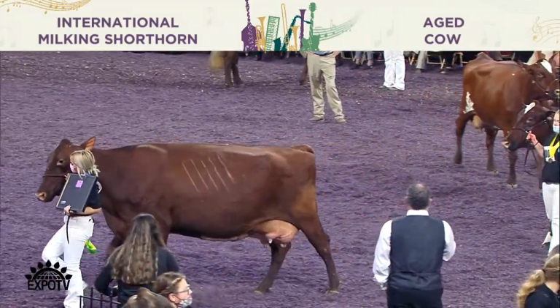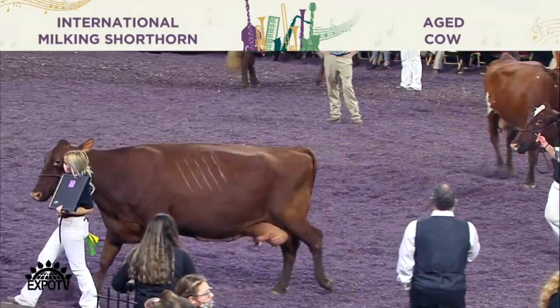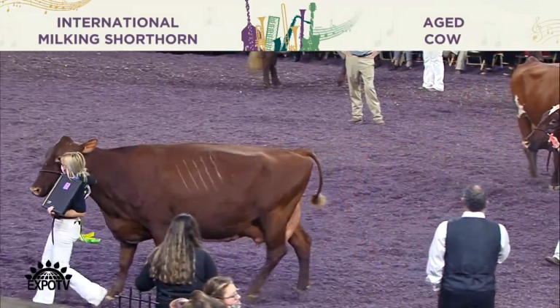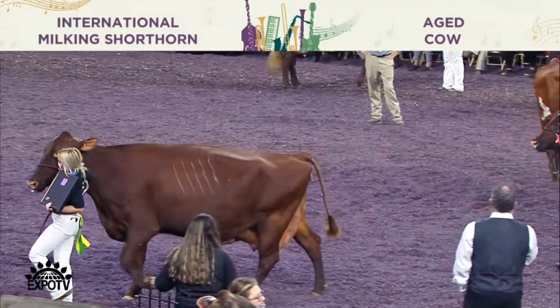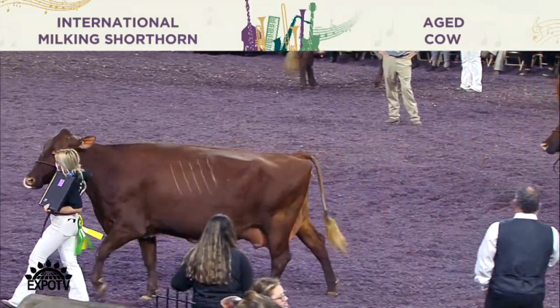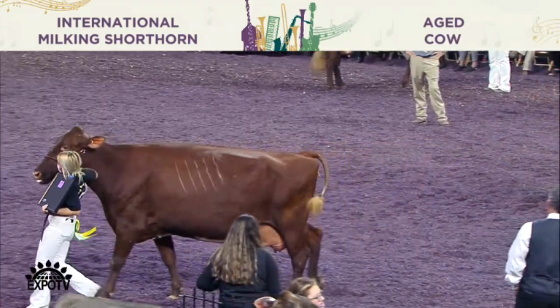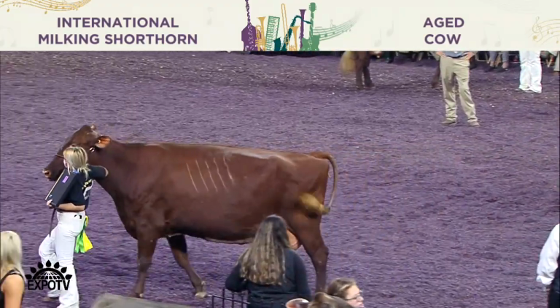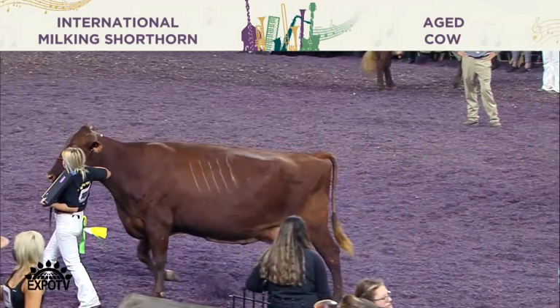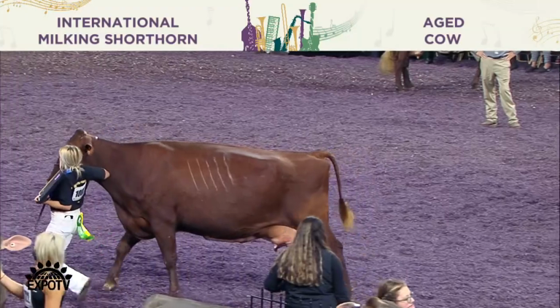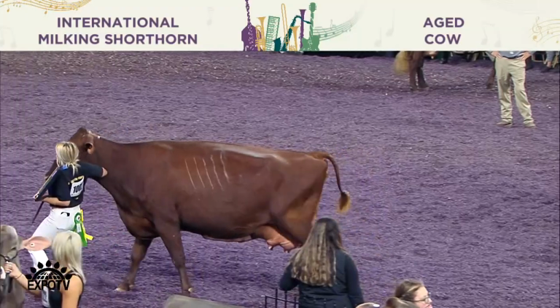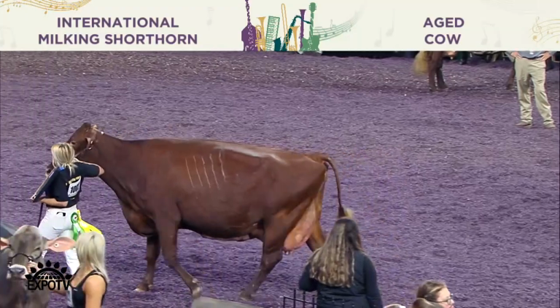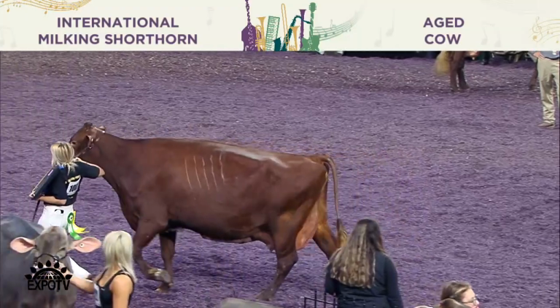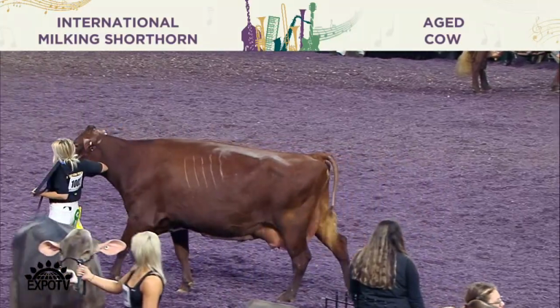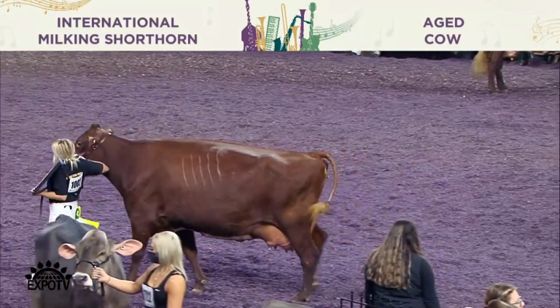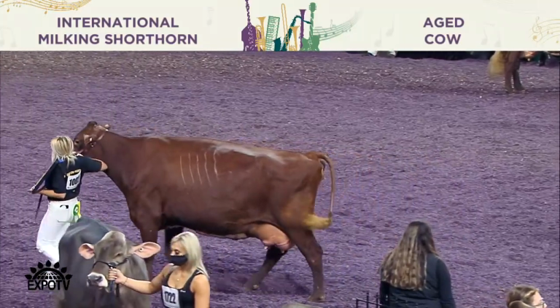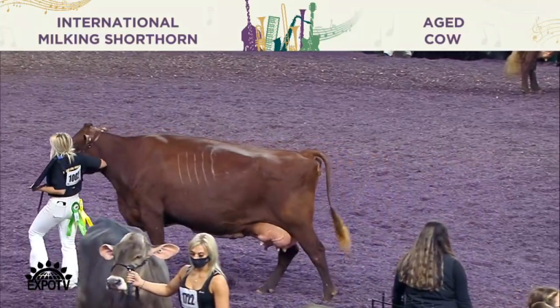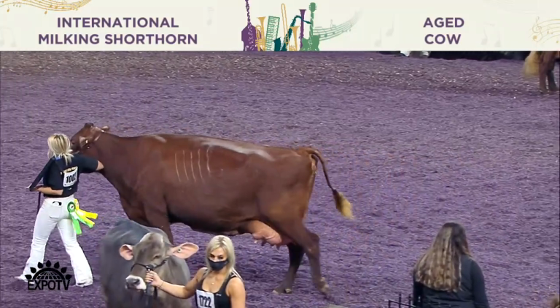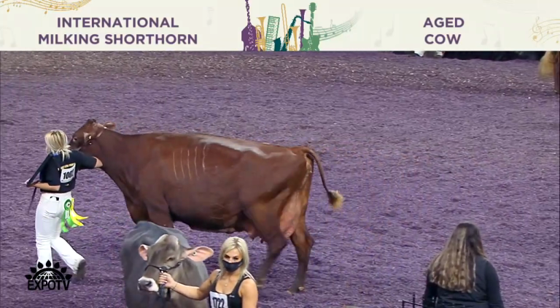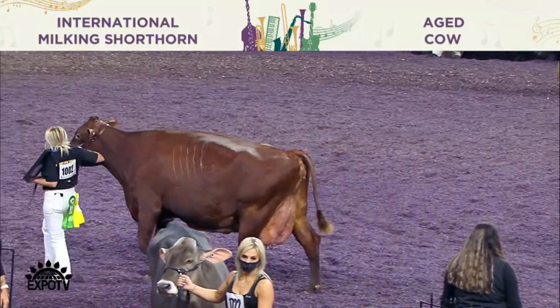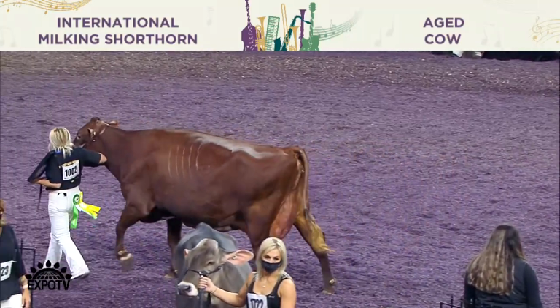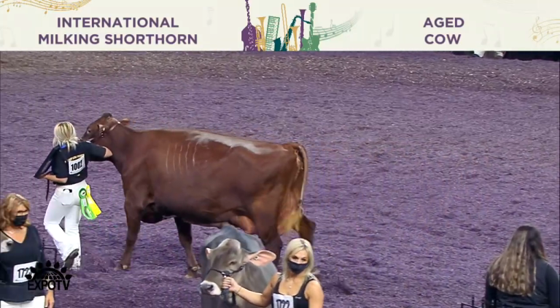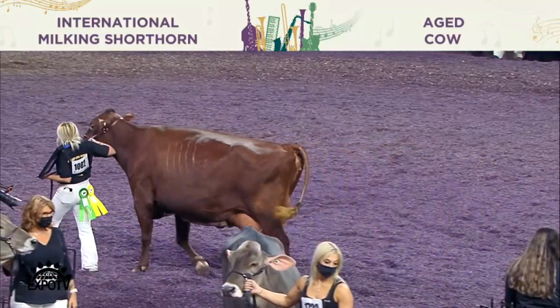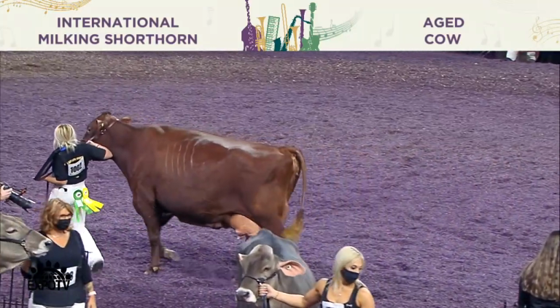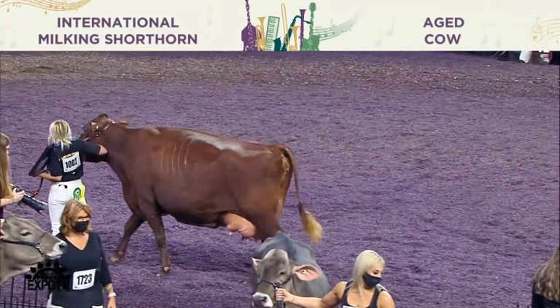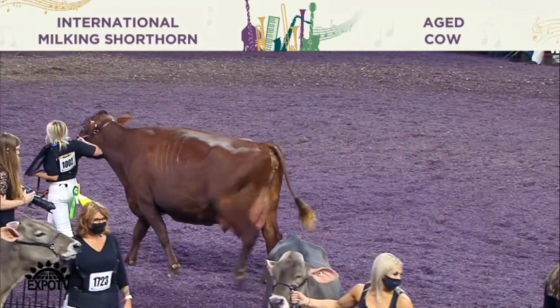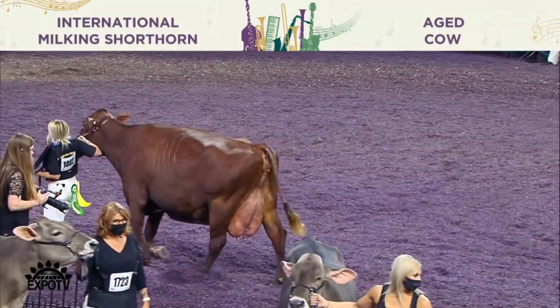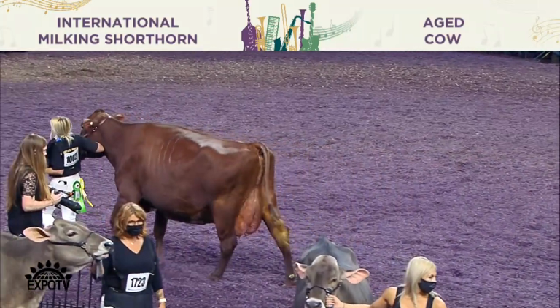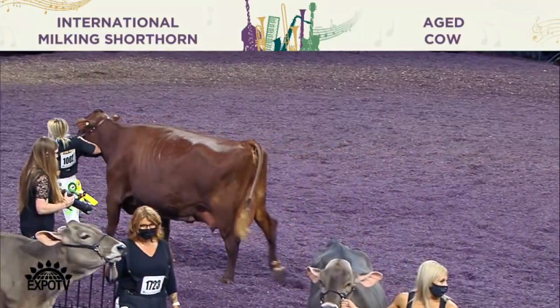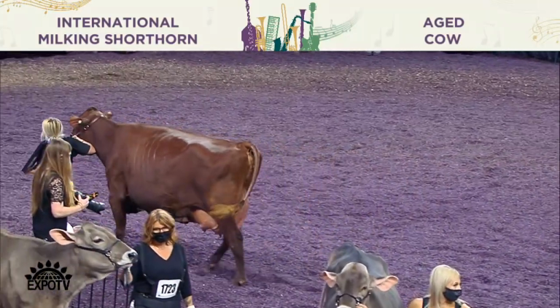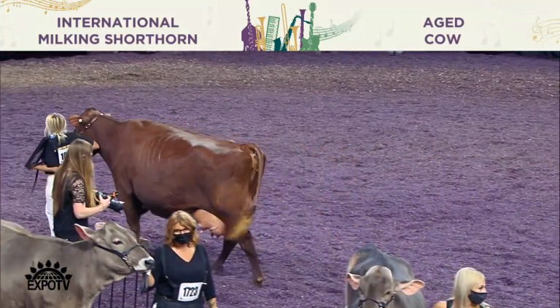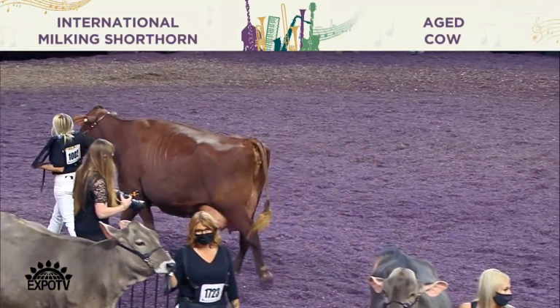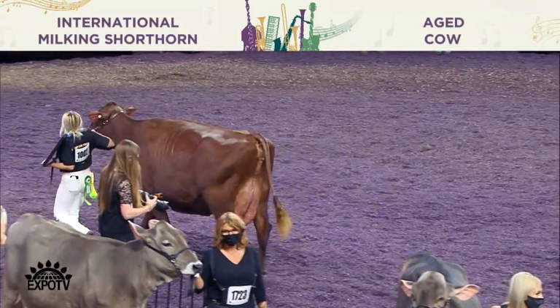Fourth over fifth — just more cow from end to end. She moves a little freer on her feet and legs. Nice cow from top to bottom. Congratulations.